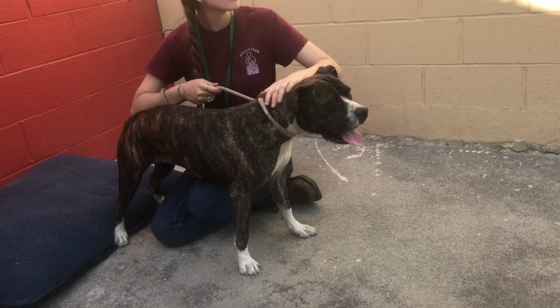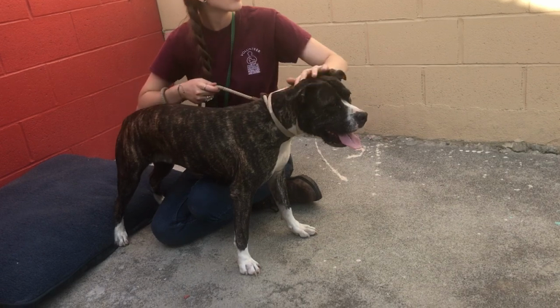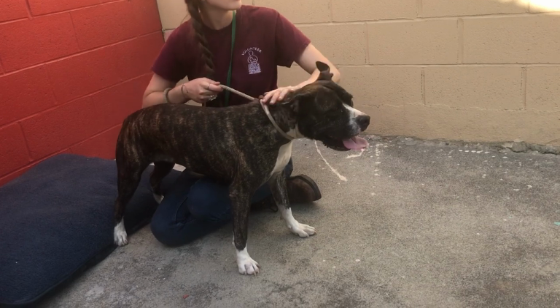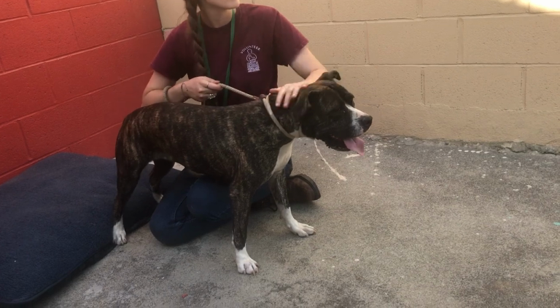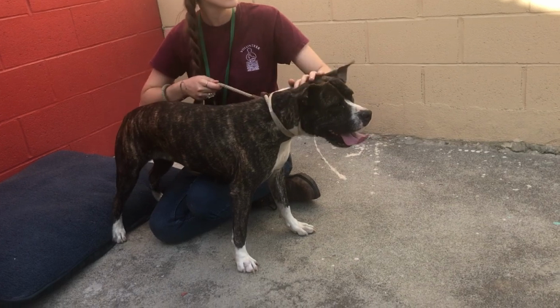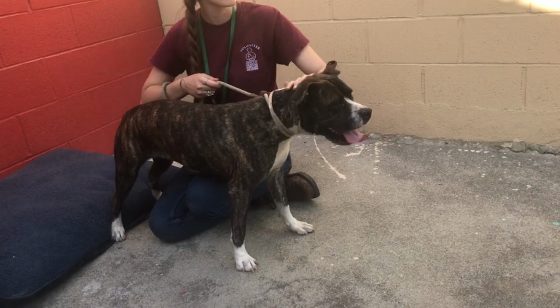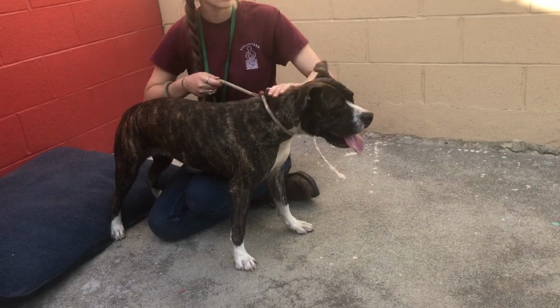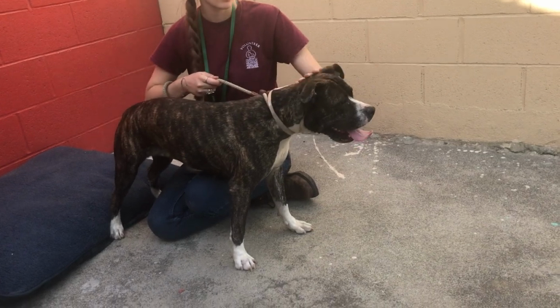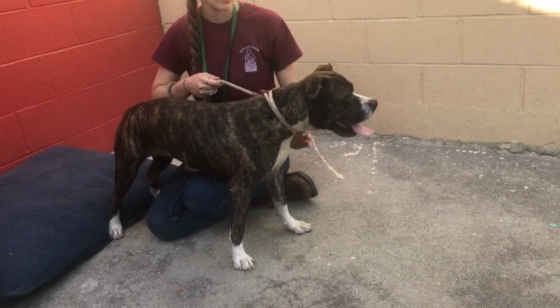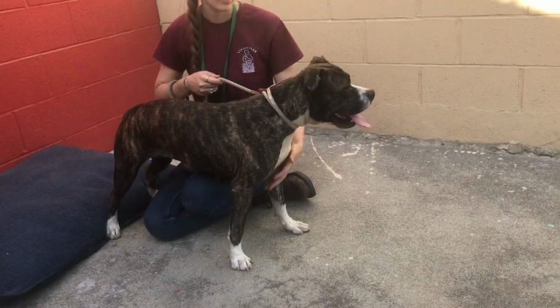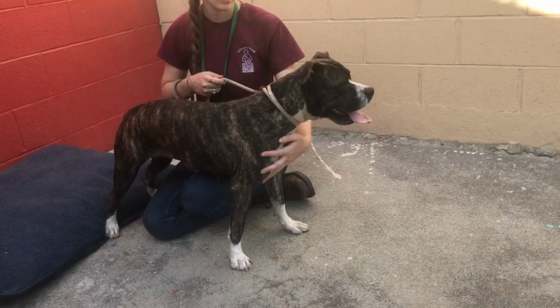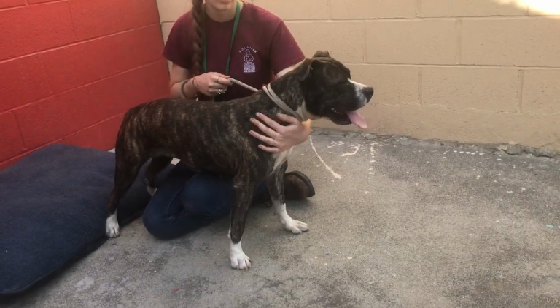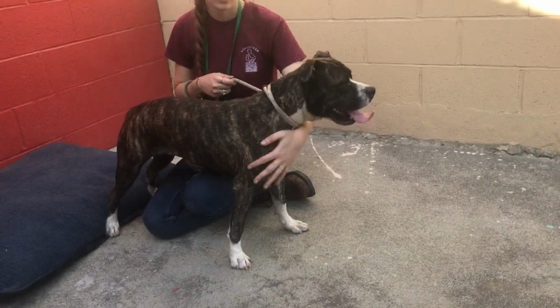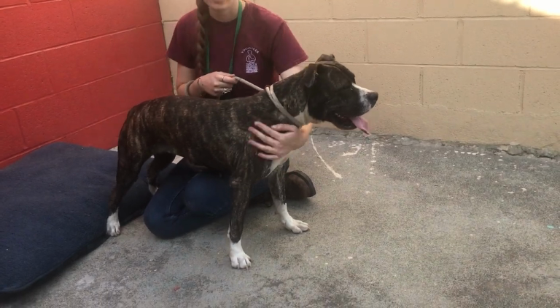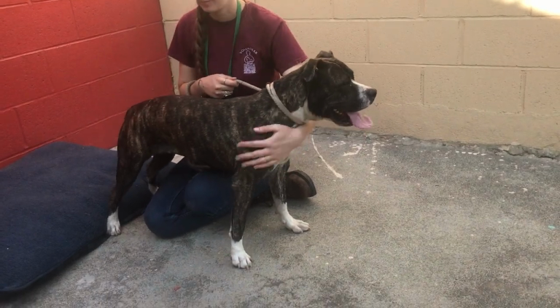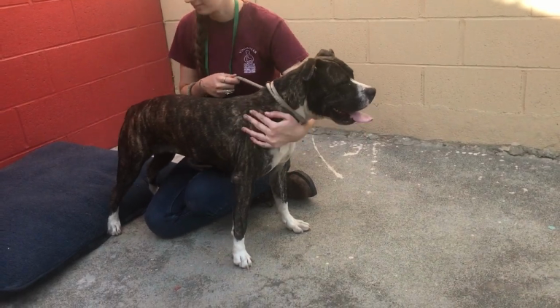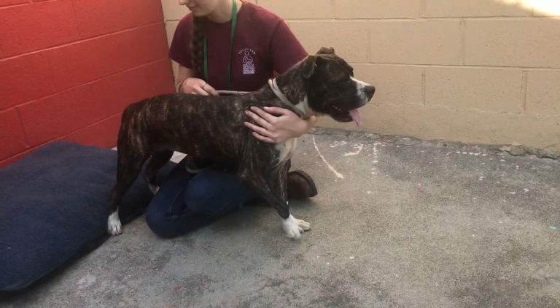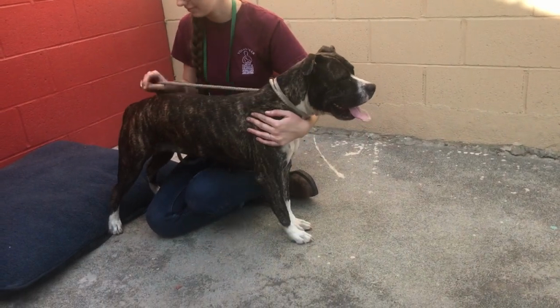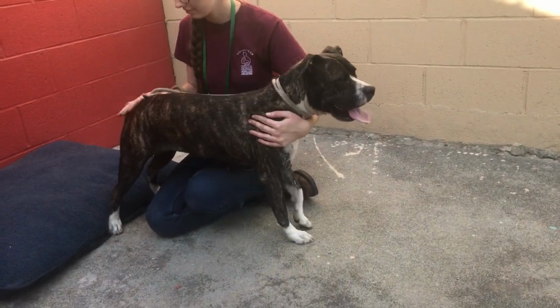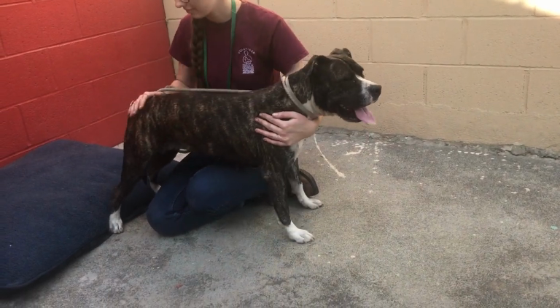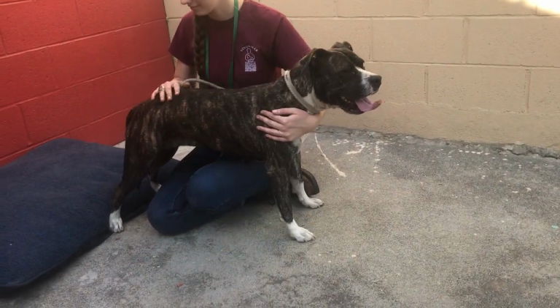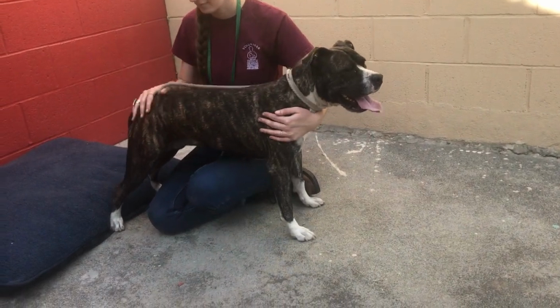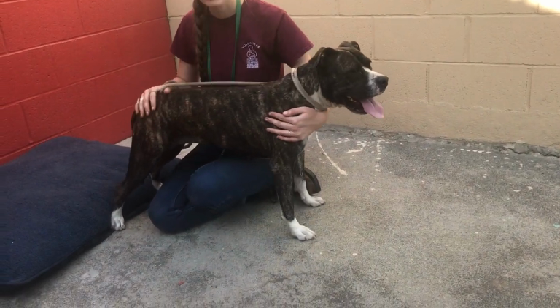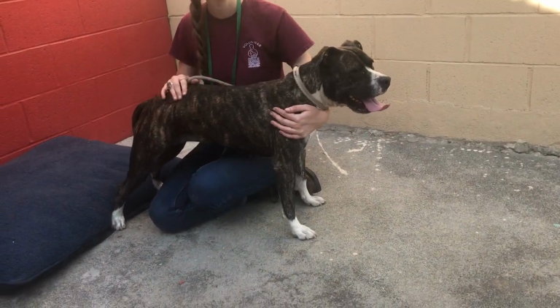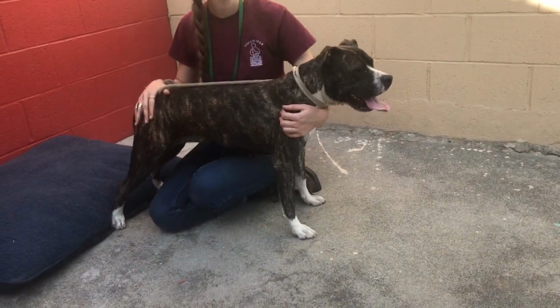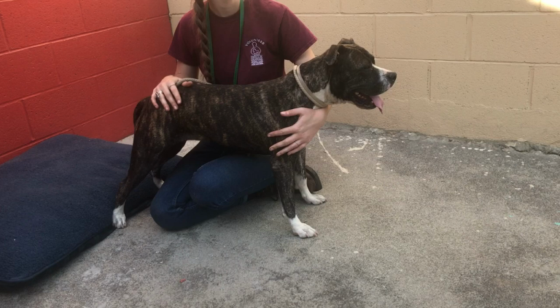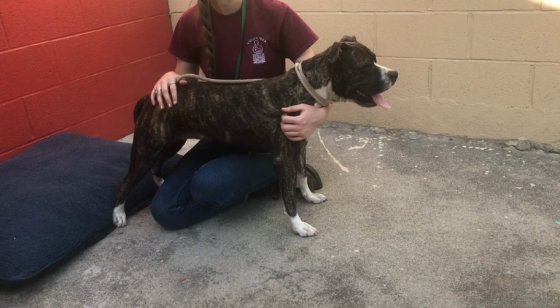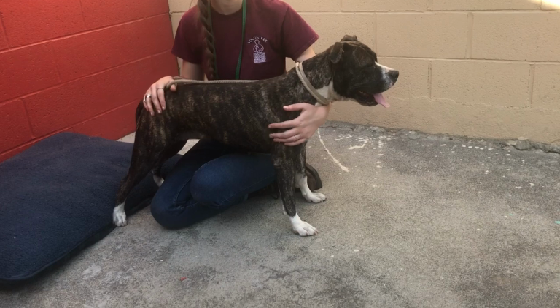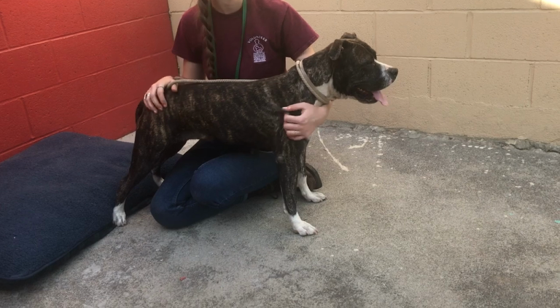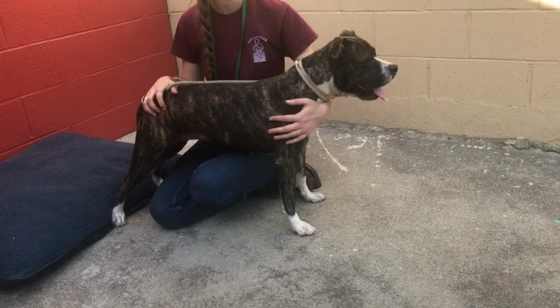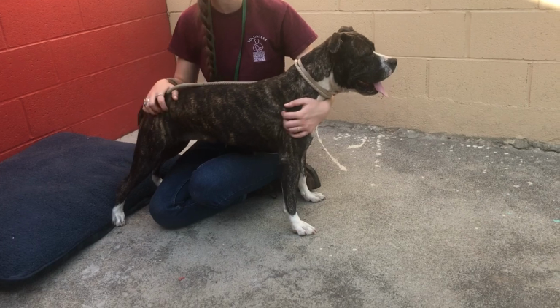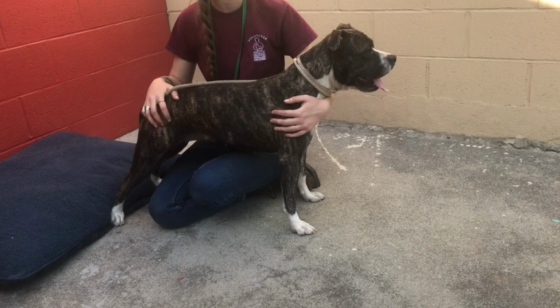She's going to be a great buddy for hikes and walks and runs if you have a running schedule.